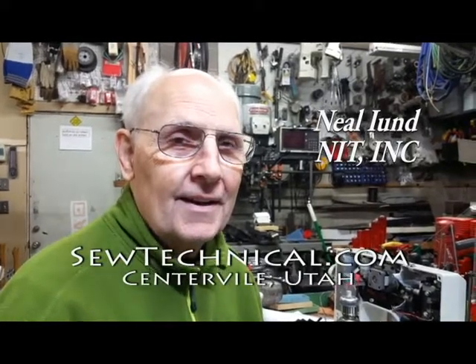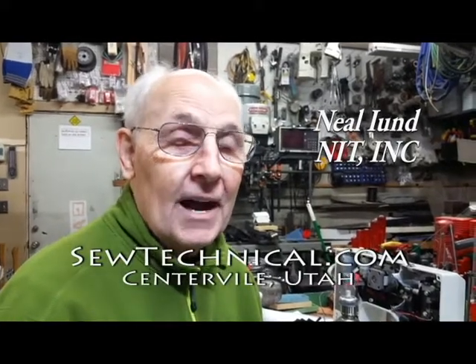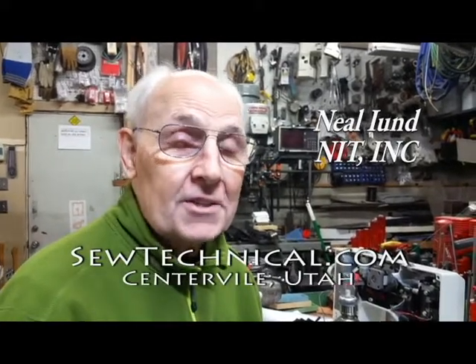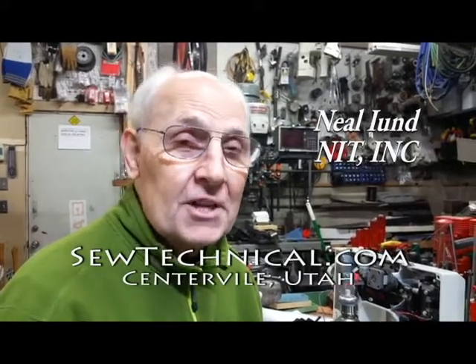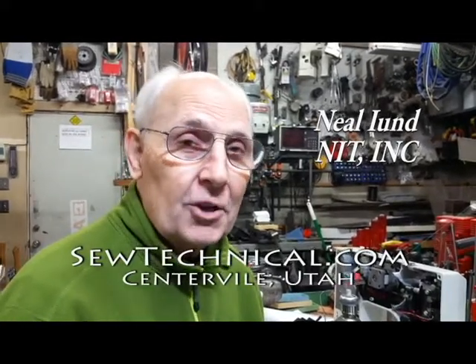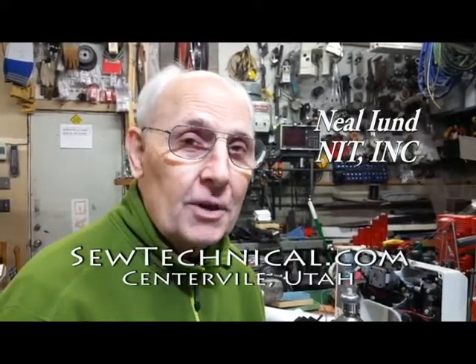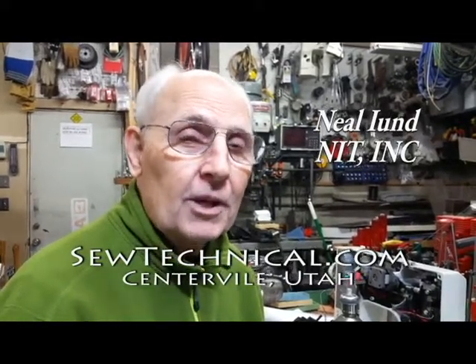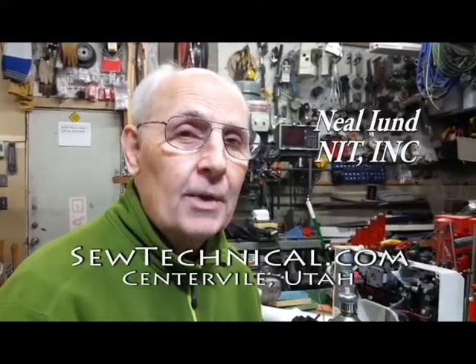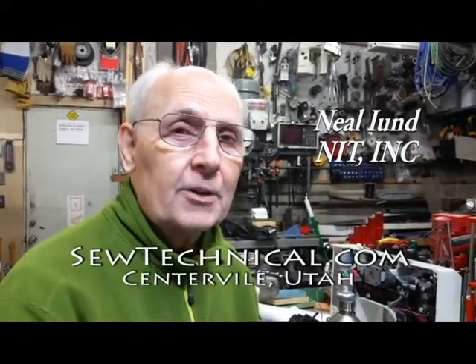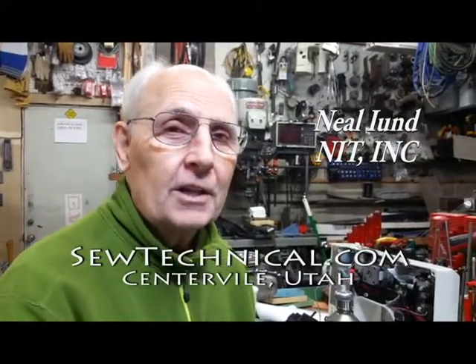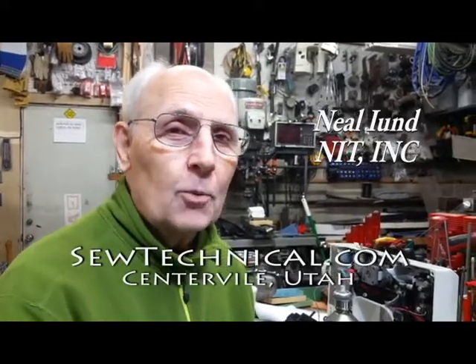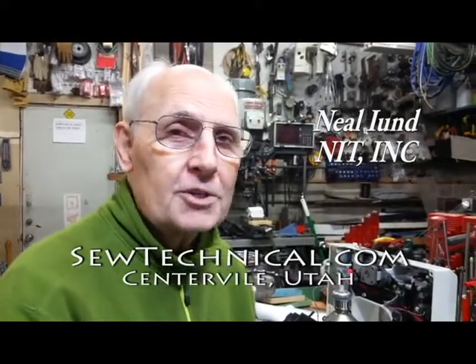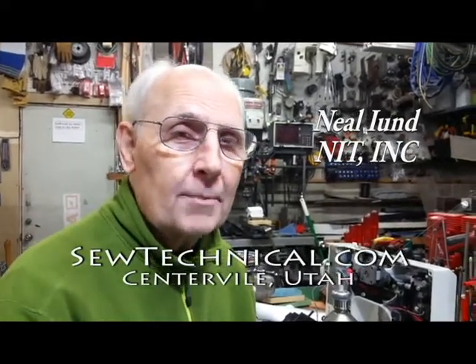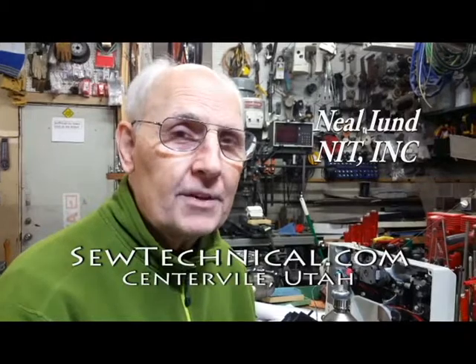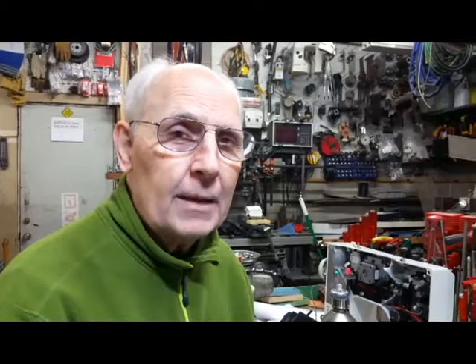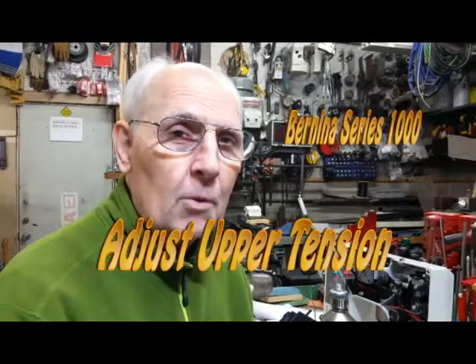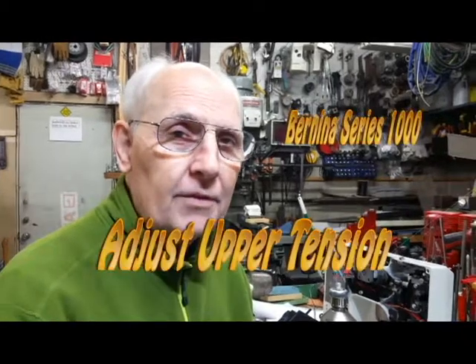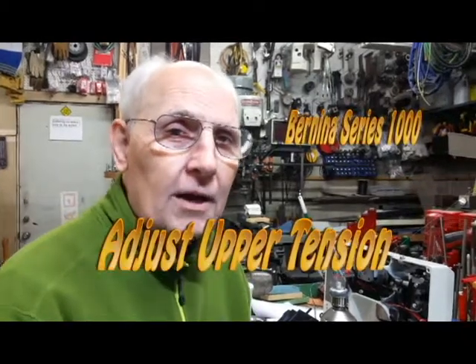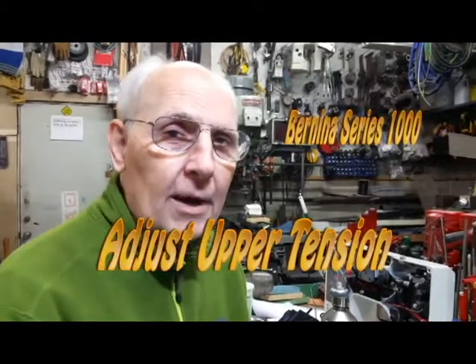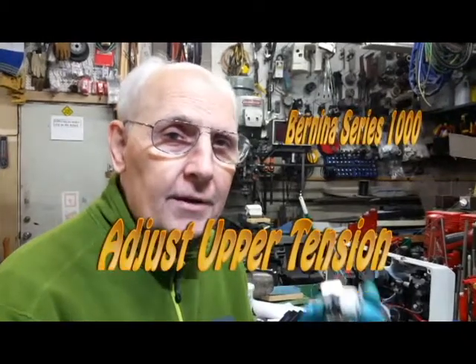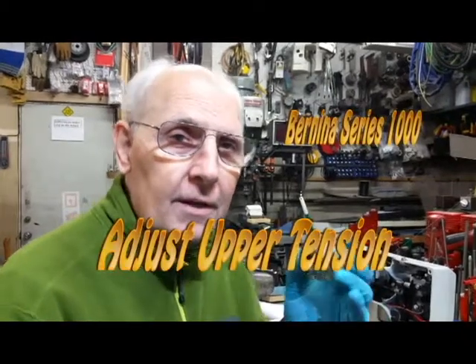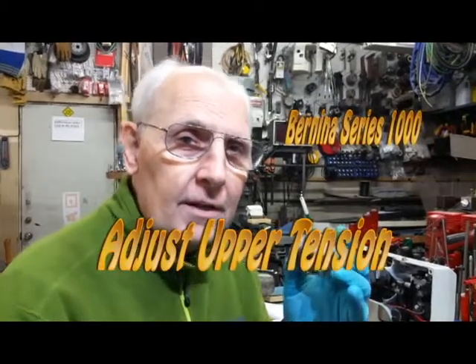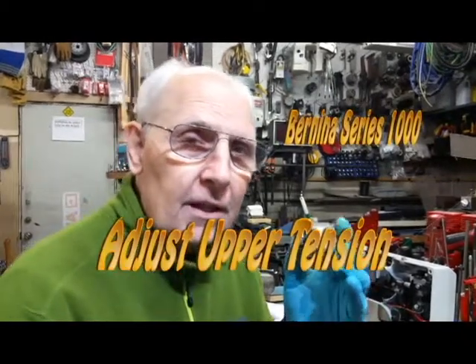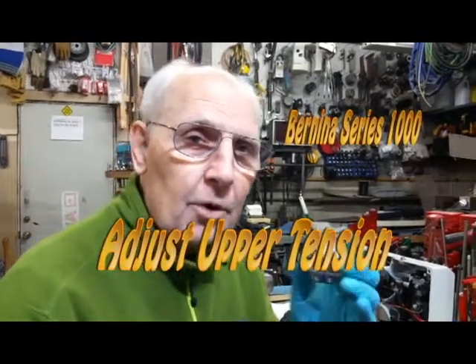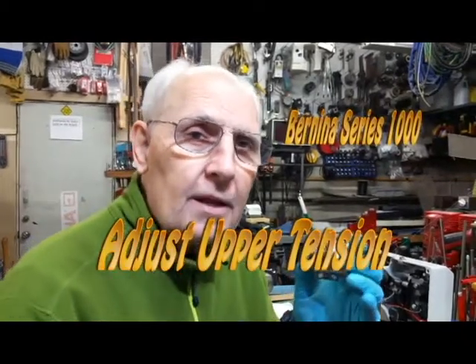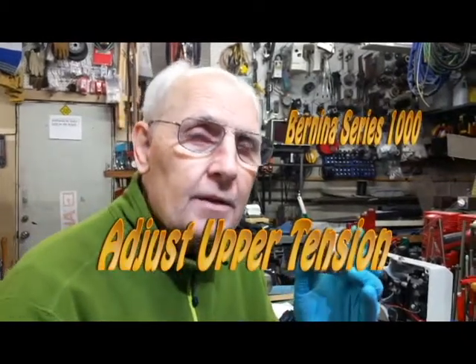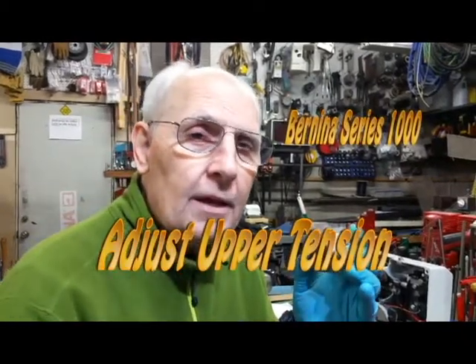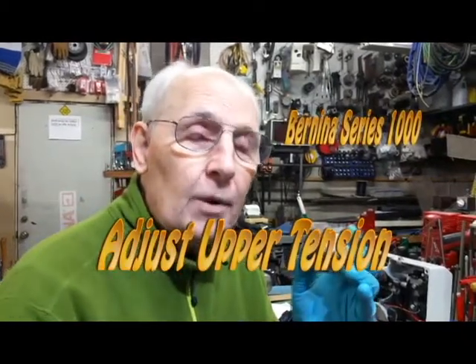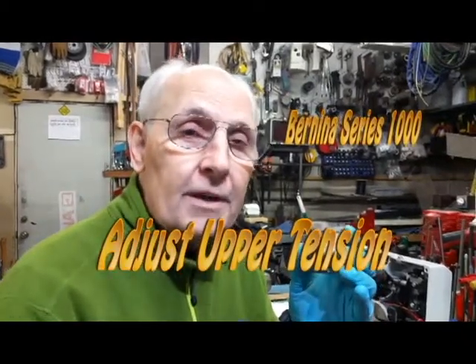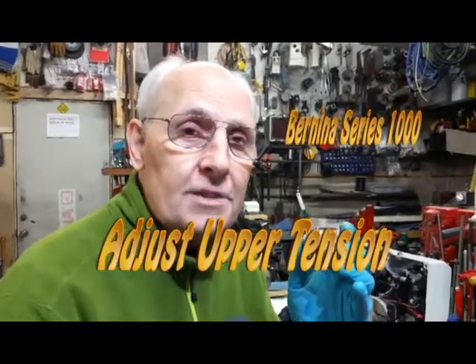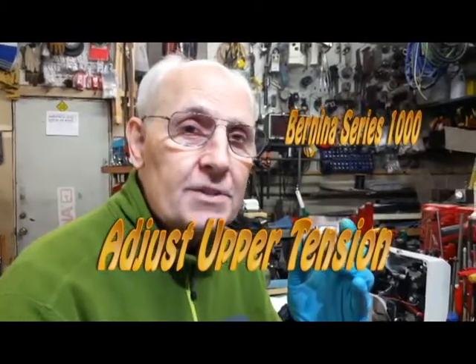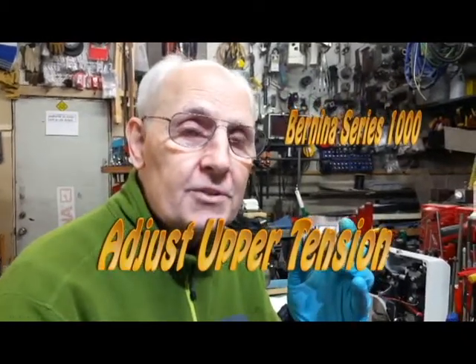Hi, this is Neil Yuen. Welcome back to our little workshop. Today we want to talk about the Bernina 1000 series tensions.